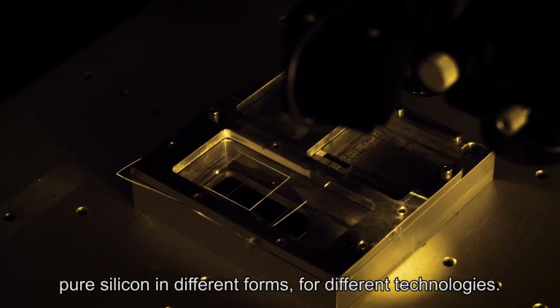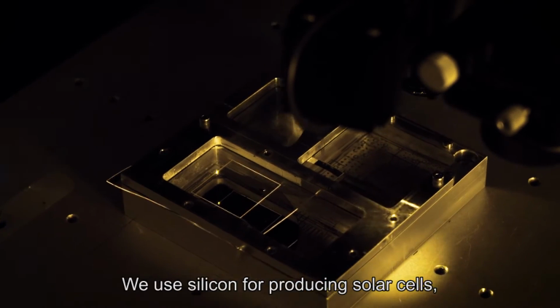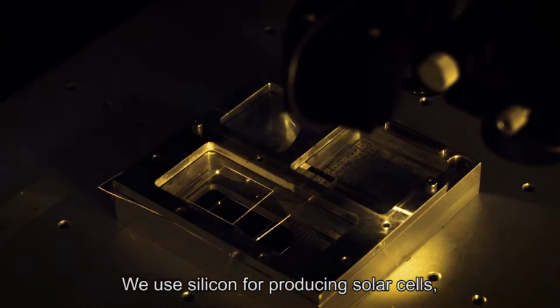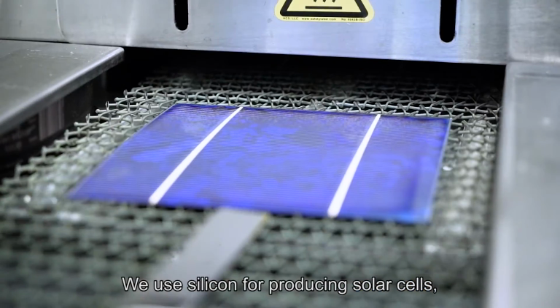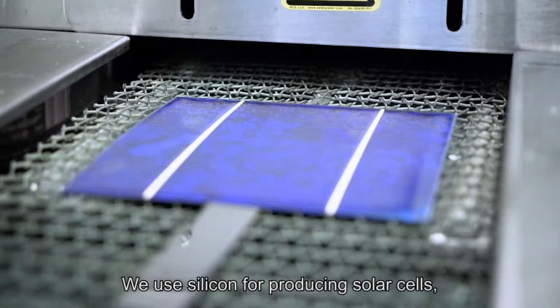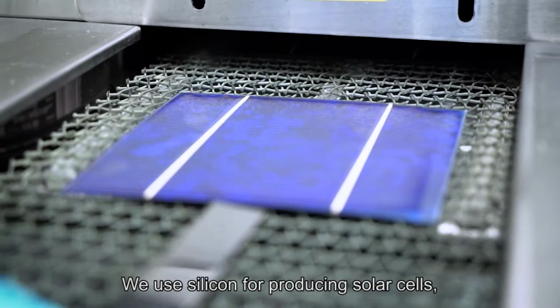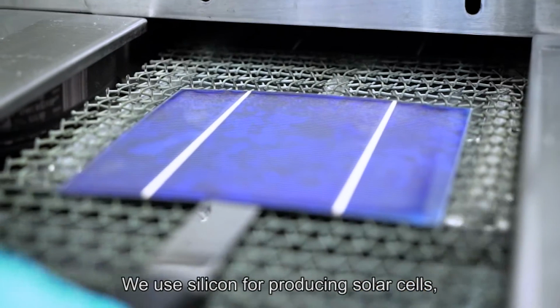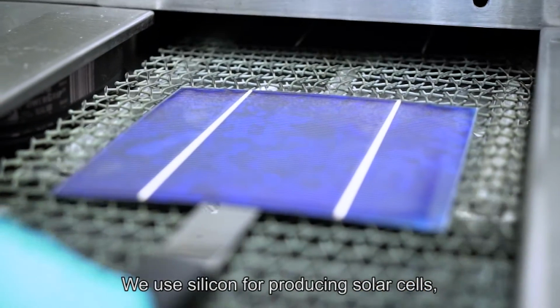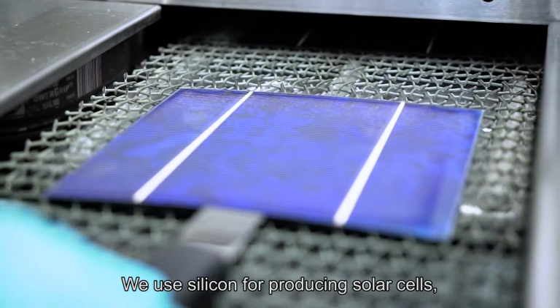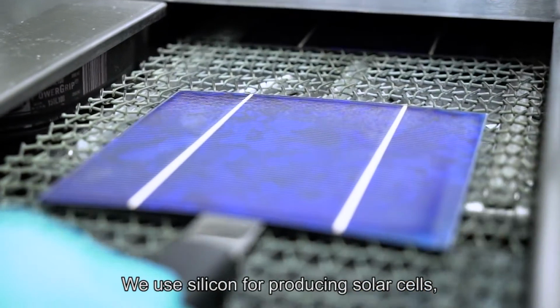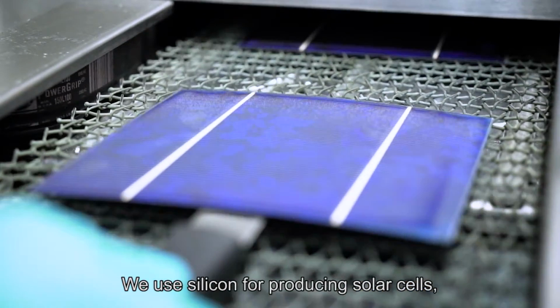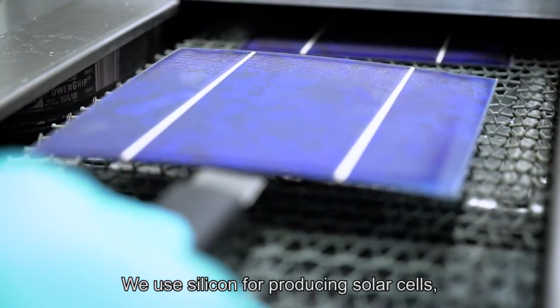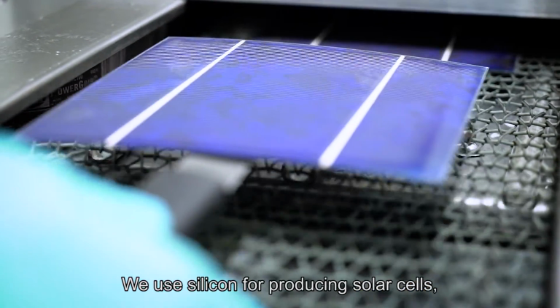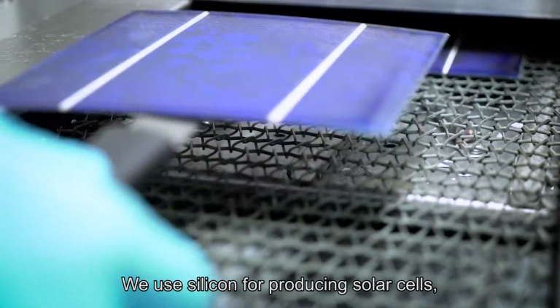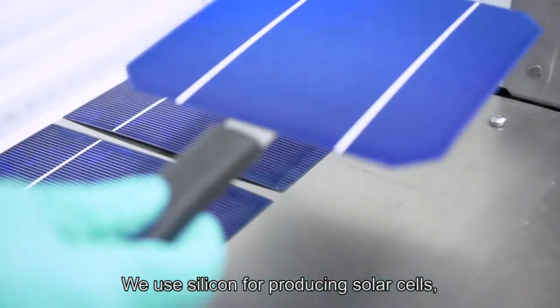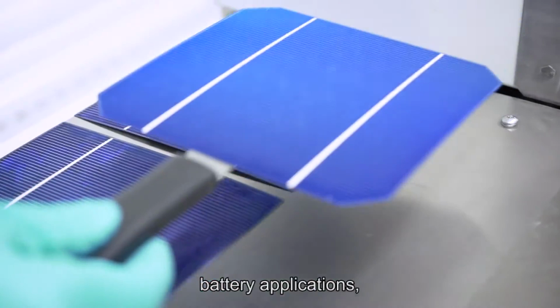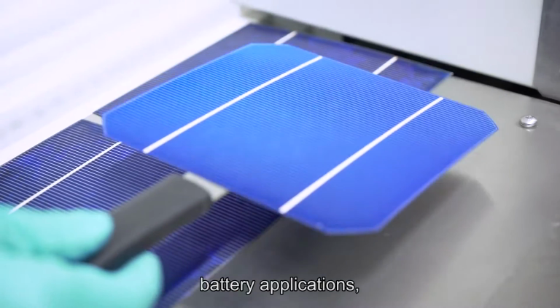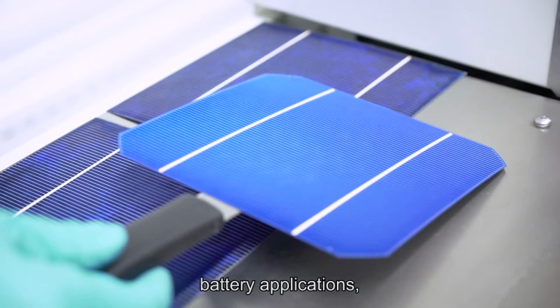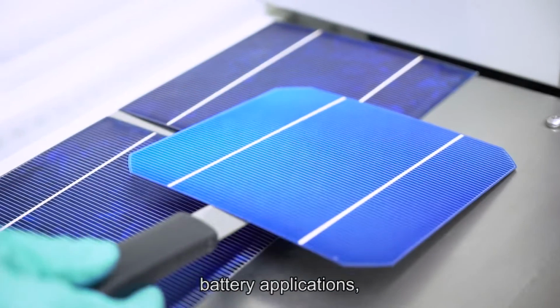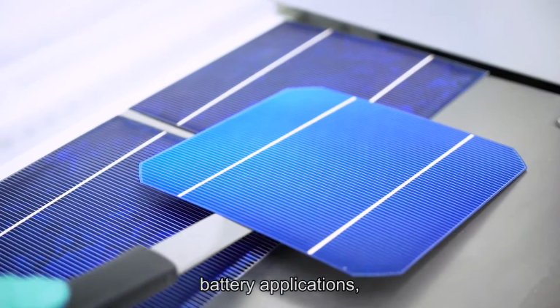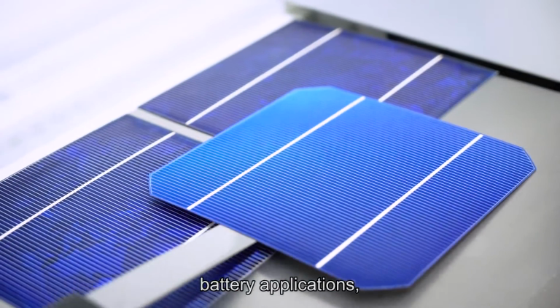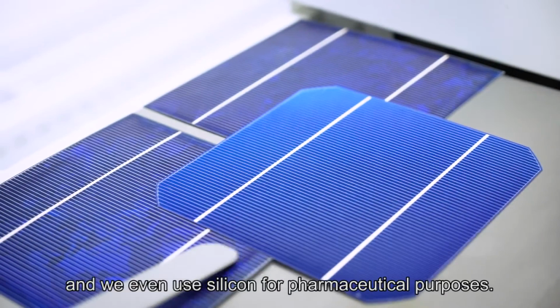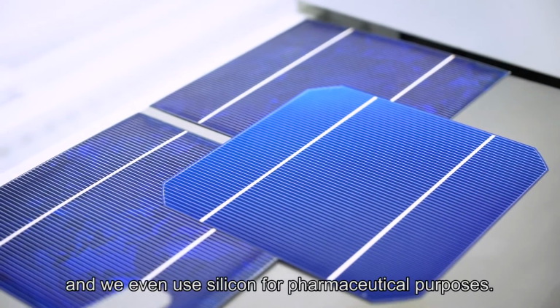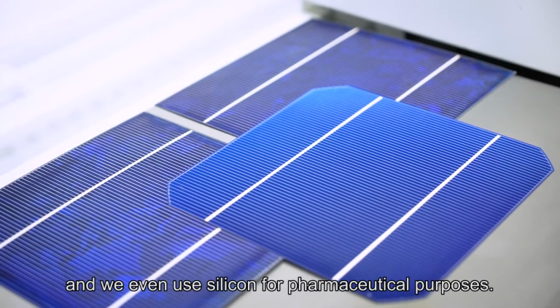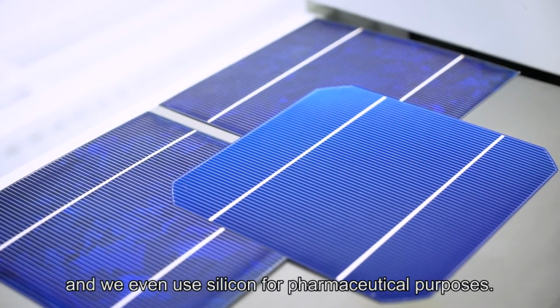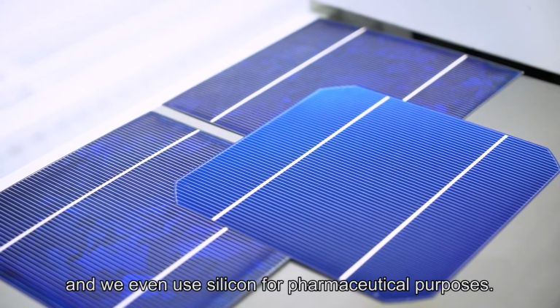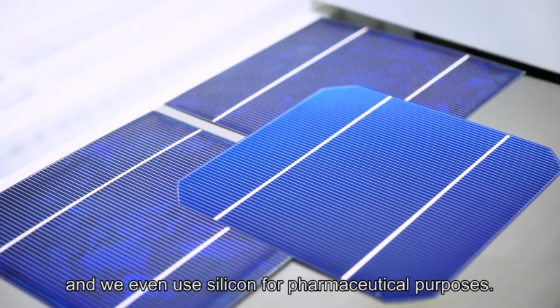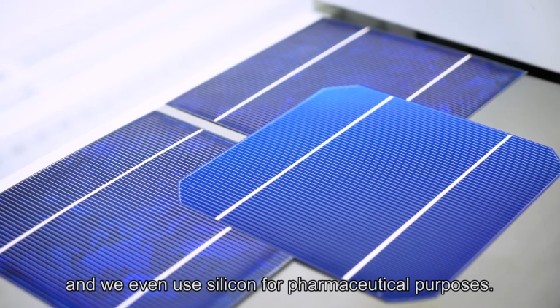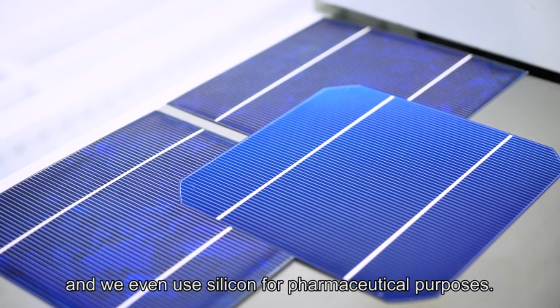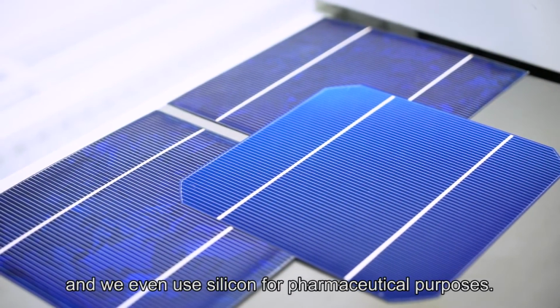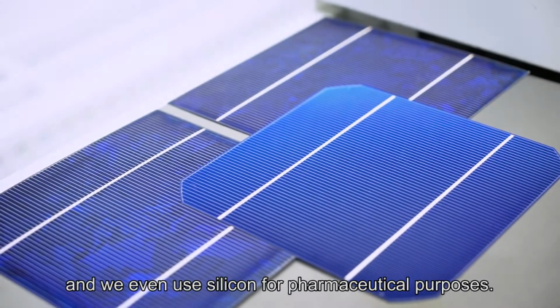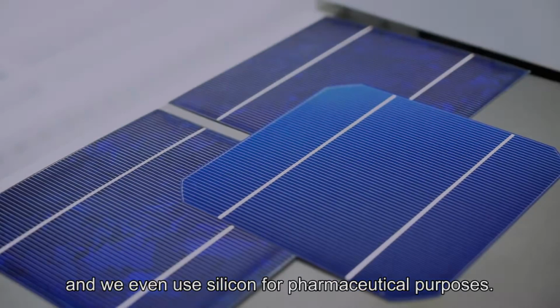We use silicon for producing solar cells, battery applications, and we even use silicon for pharmaceutical purposes.